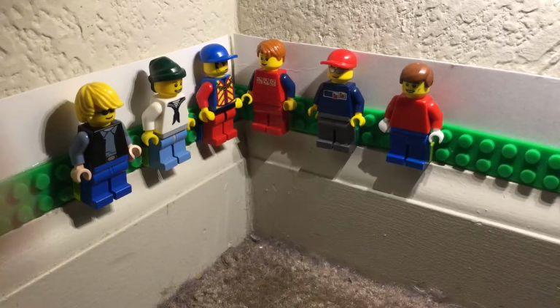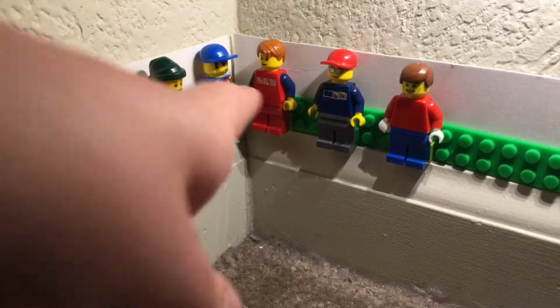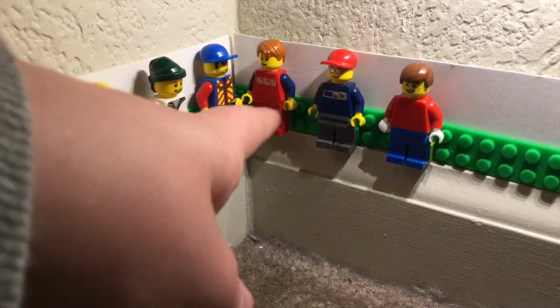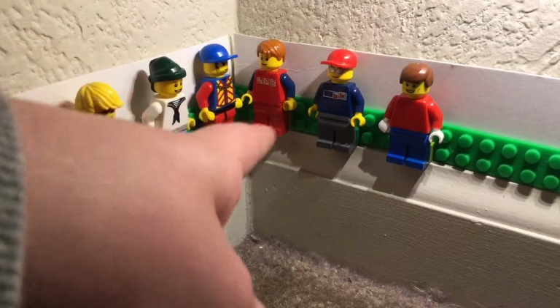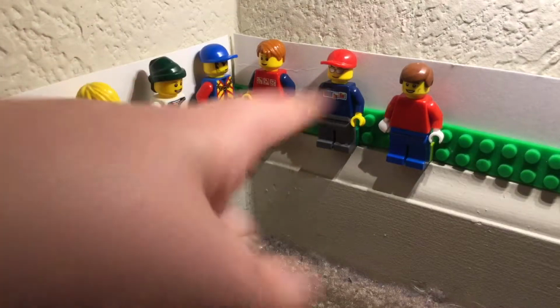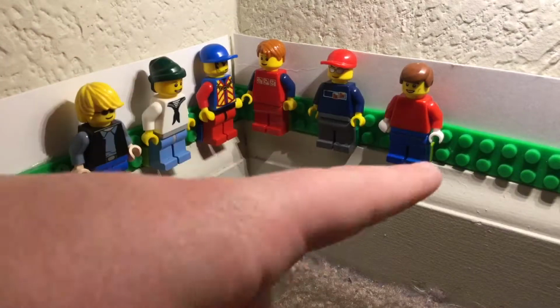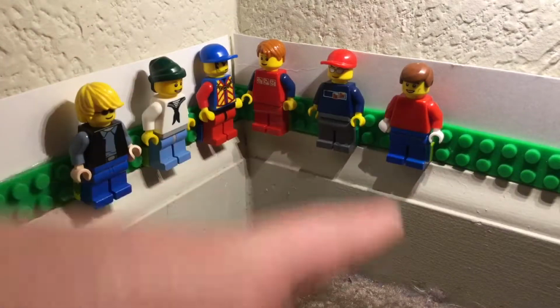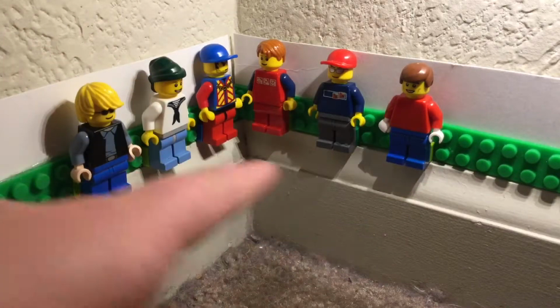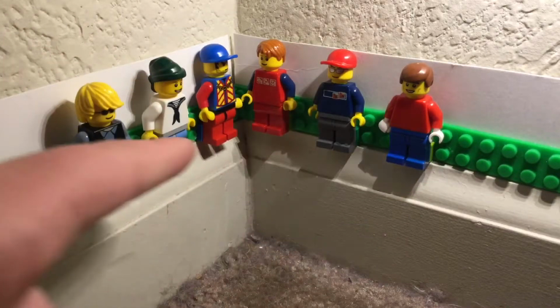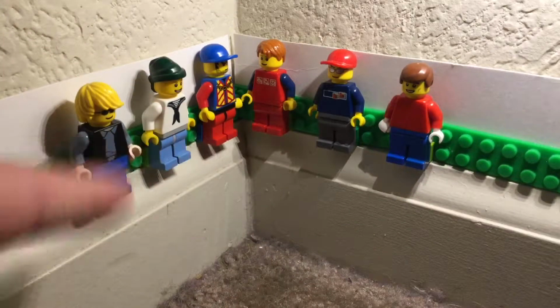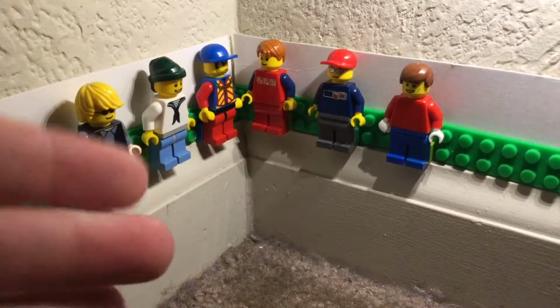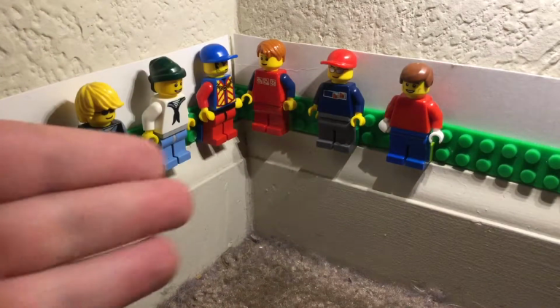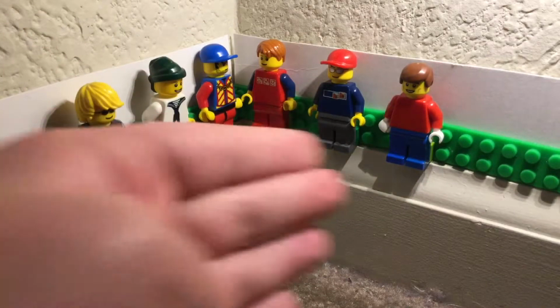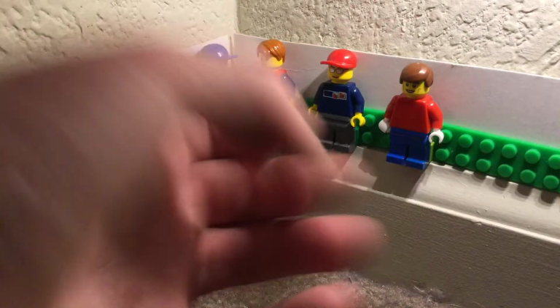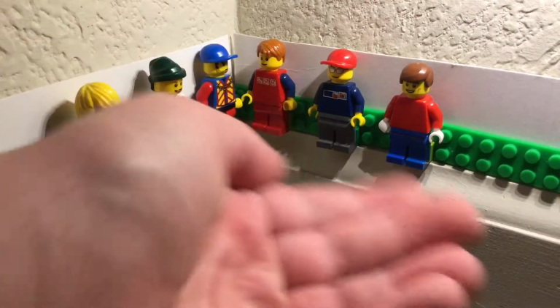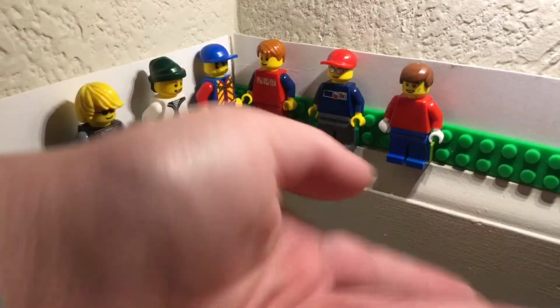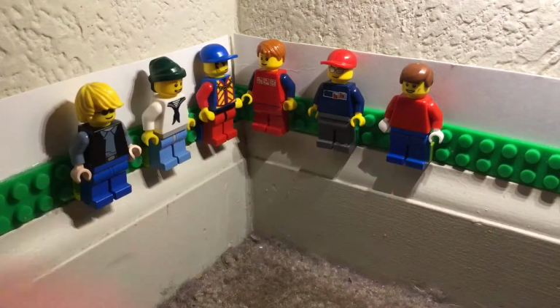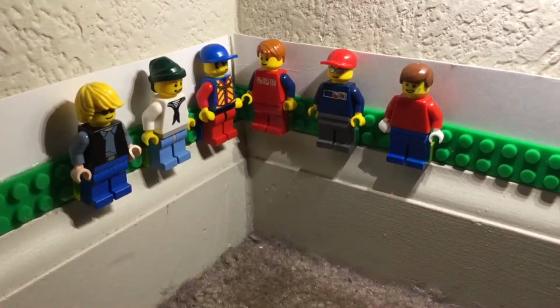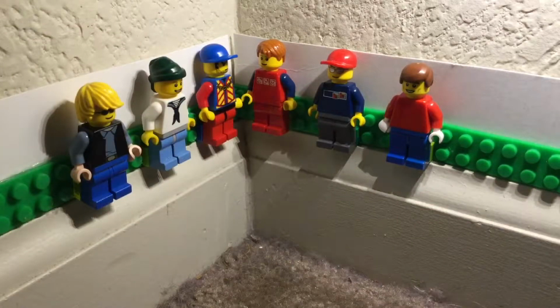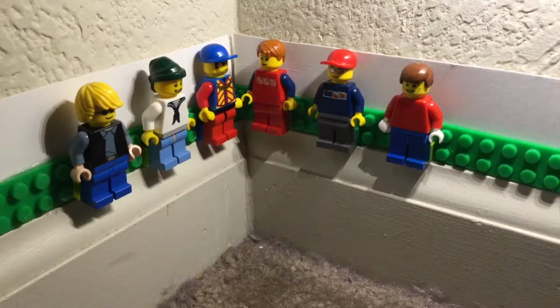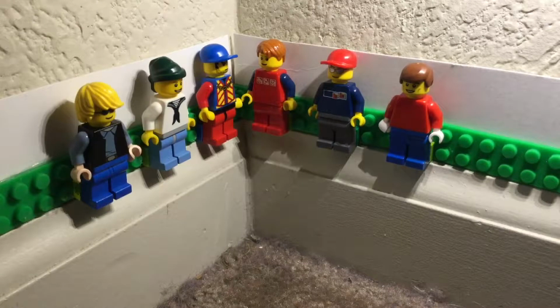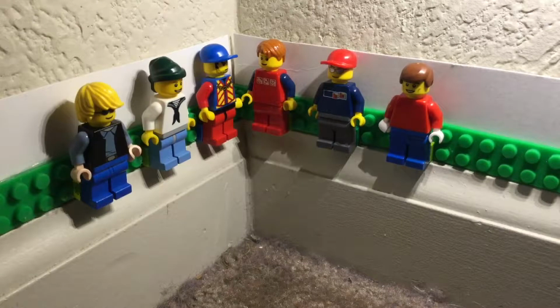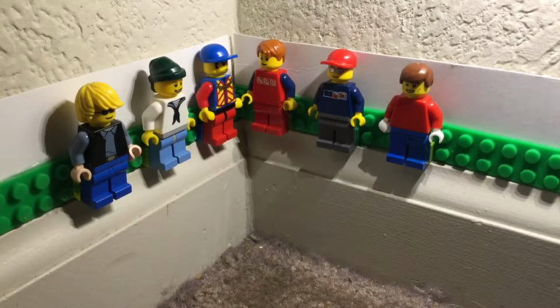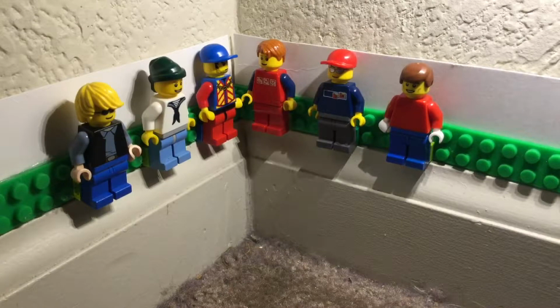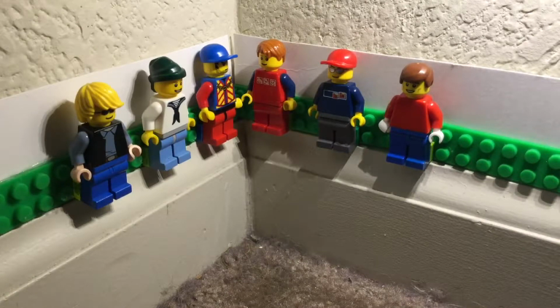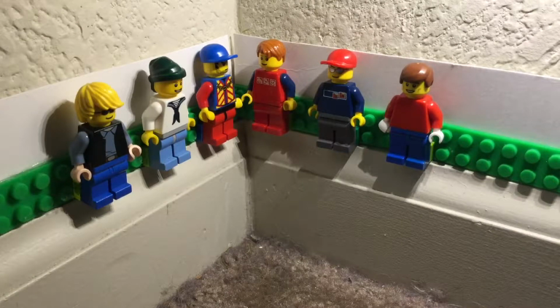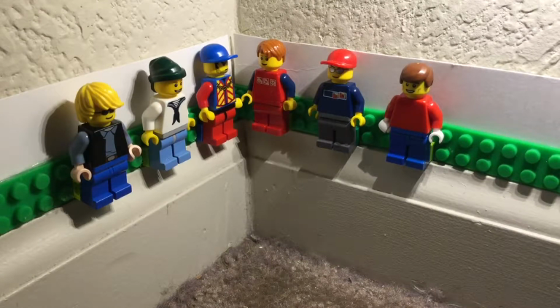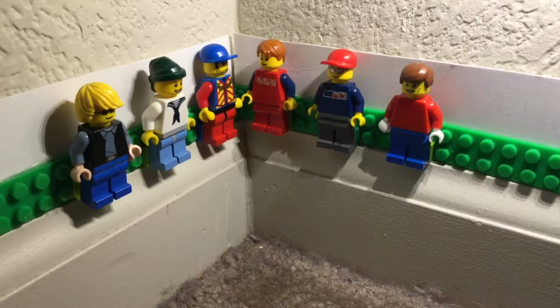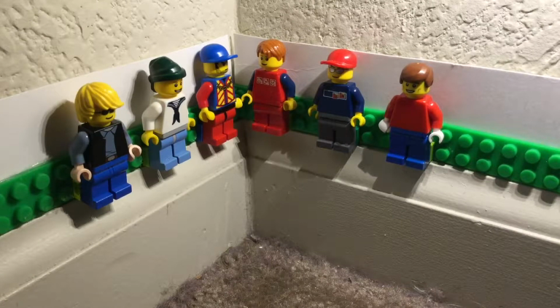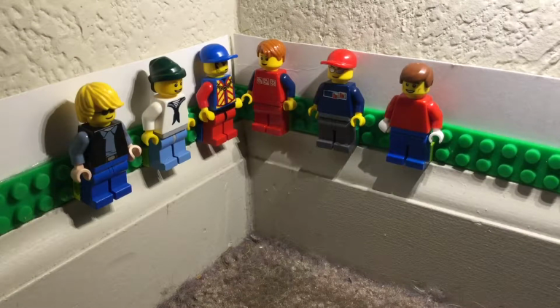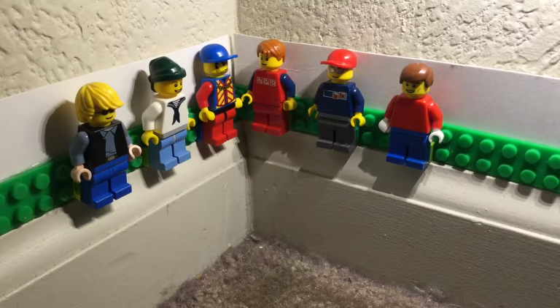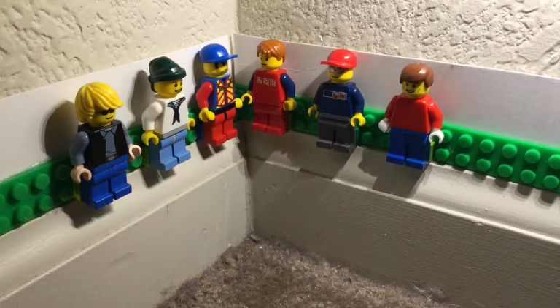This is my sig fig, and these are all of your guys' sig figs on these walls. If you'd like me to add your sig fig, comment down below how to build it and I will do that.